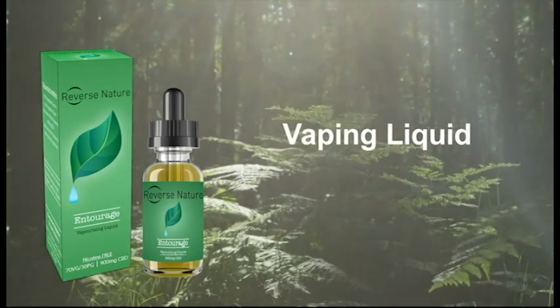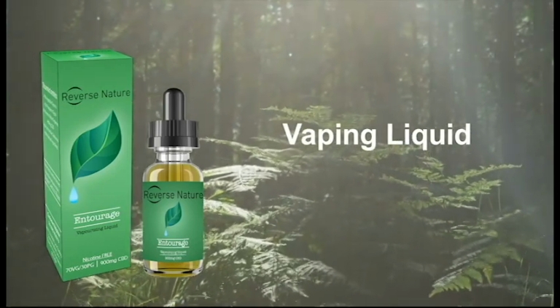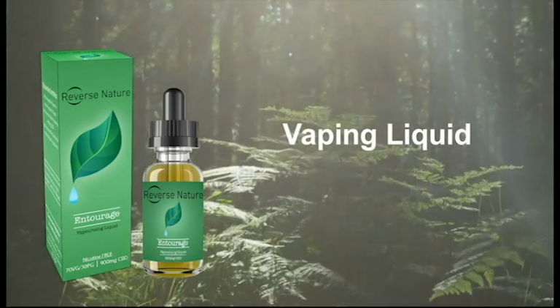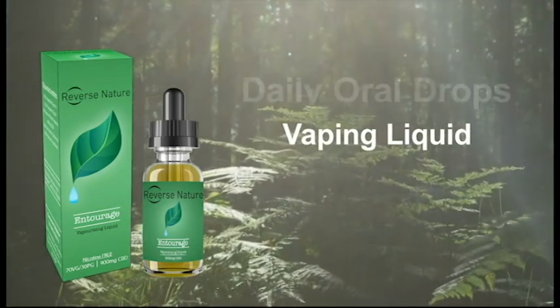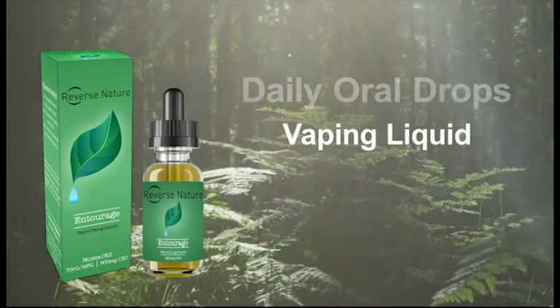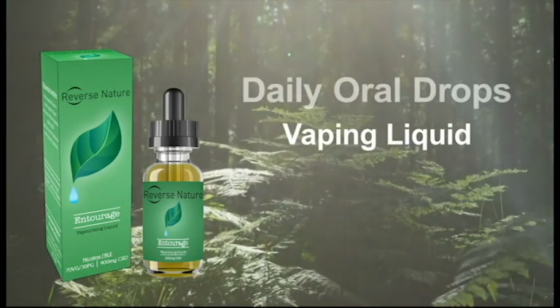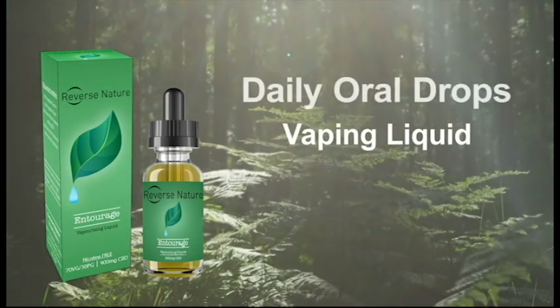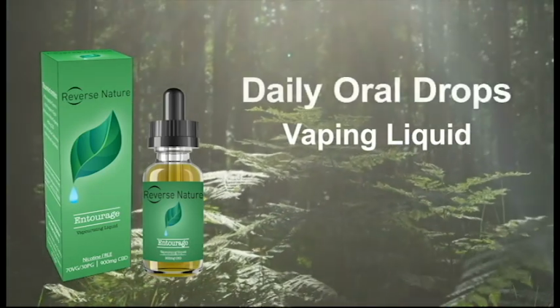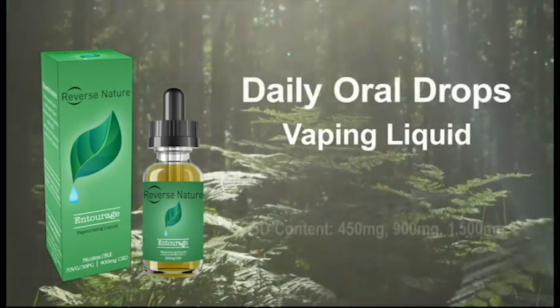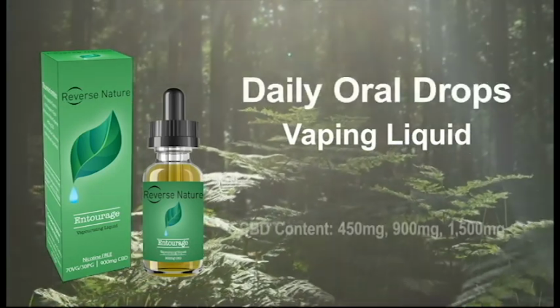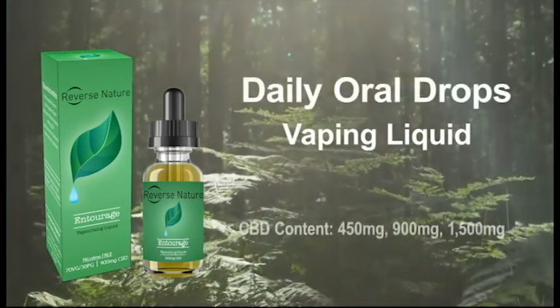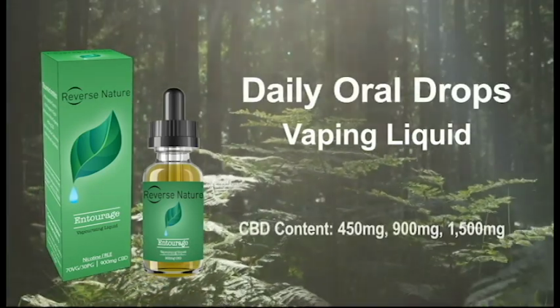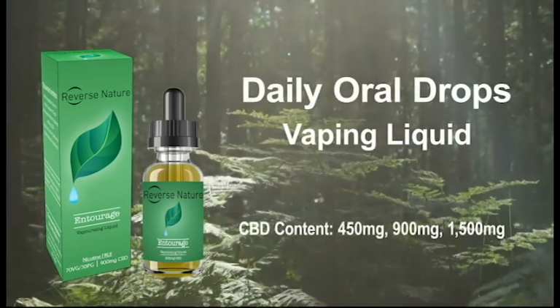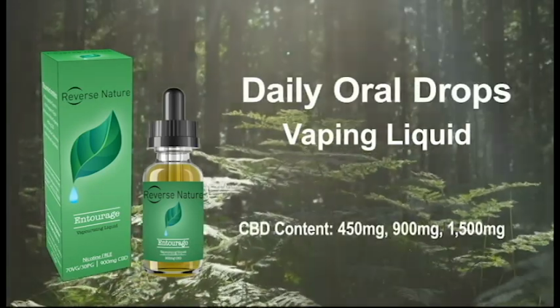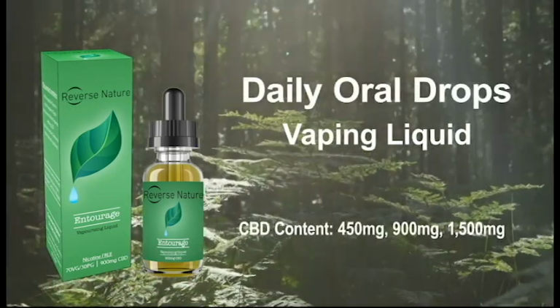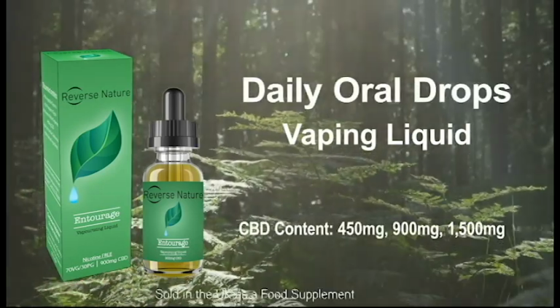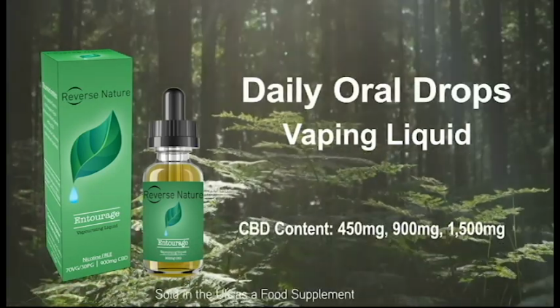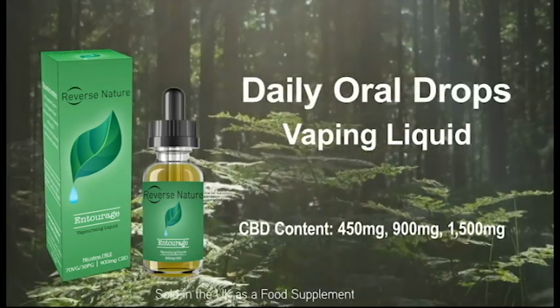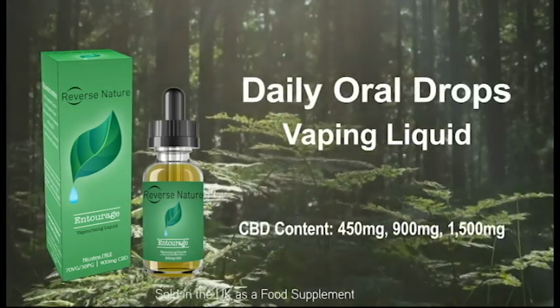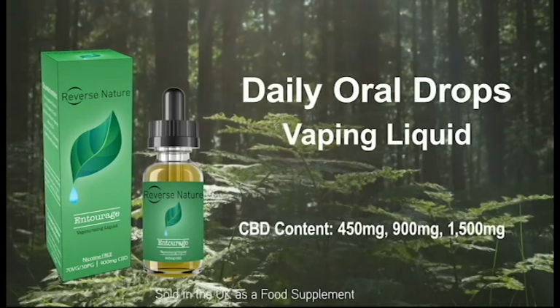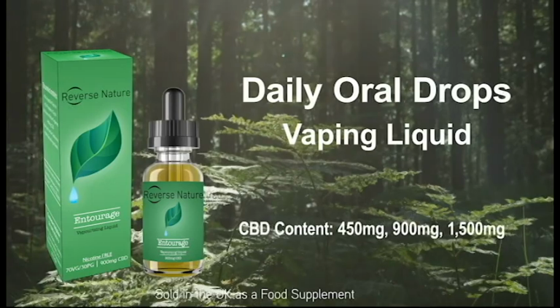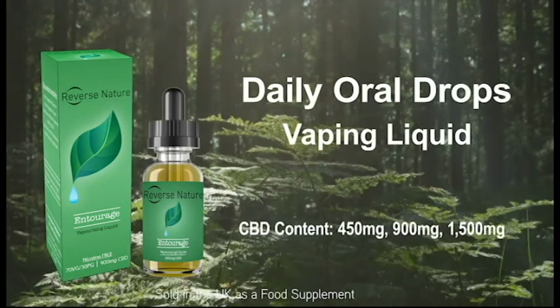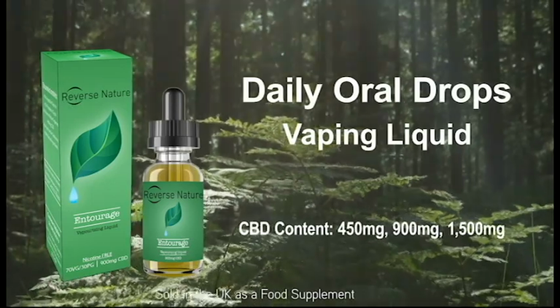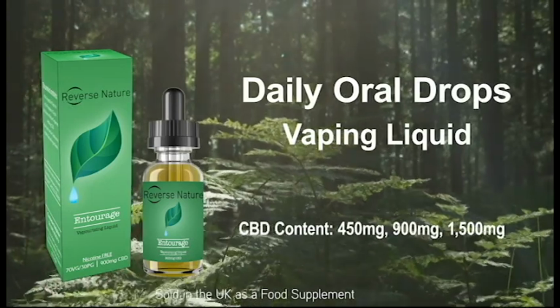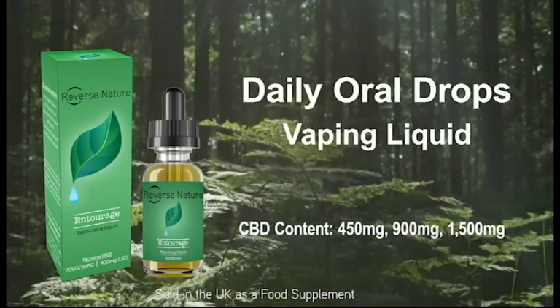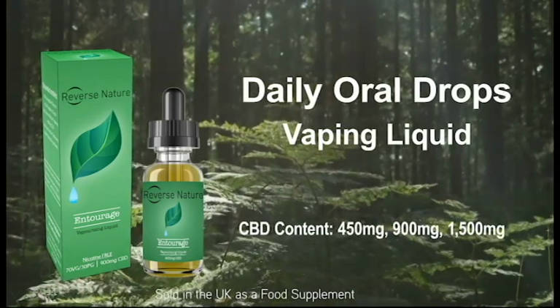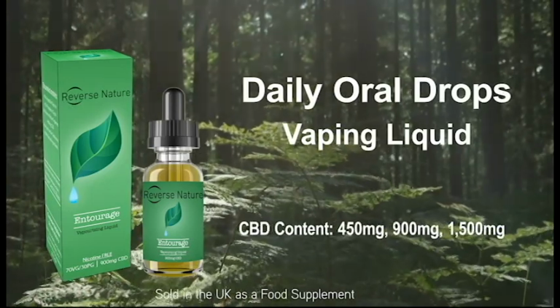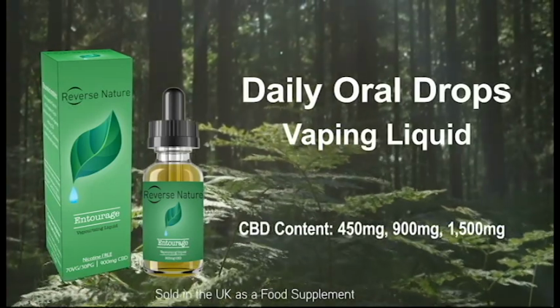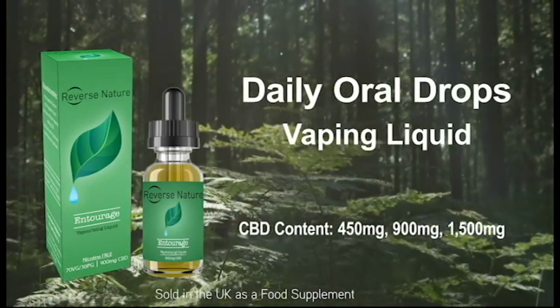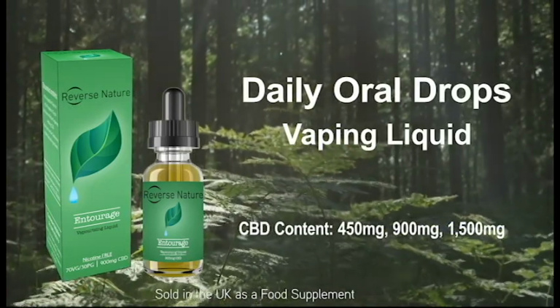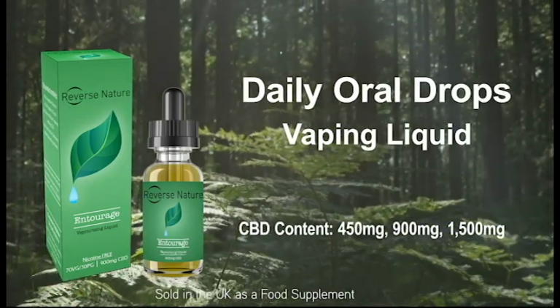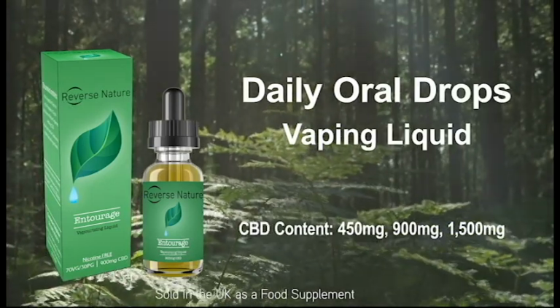Reverse Nature comes as two products: daily drops, and as a vaporizing liquid. Available at all leading pharmacies.